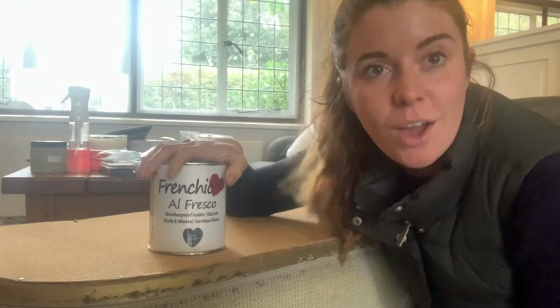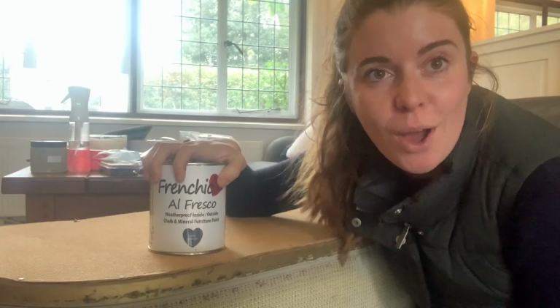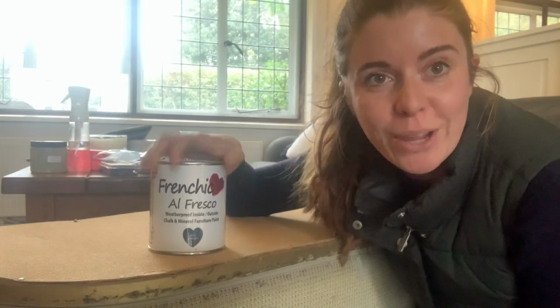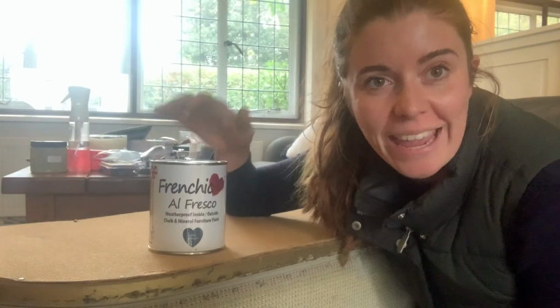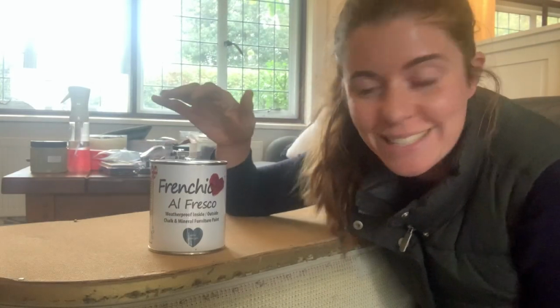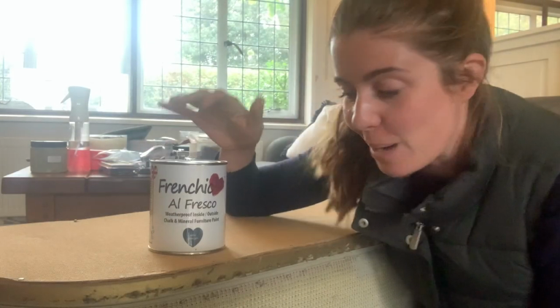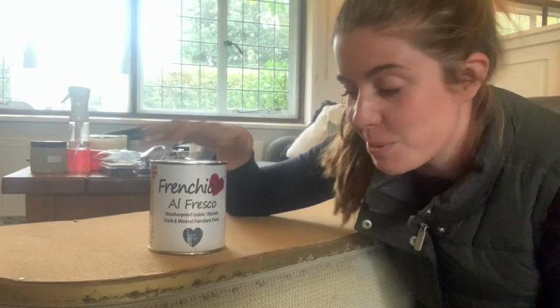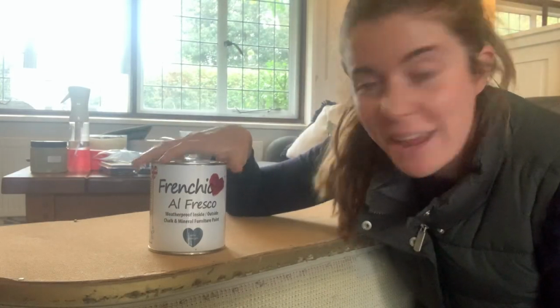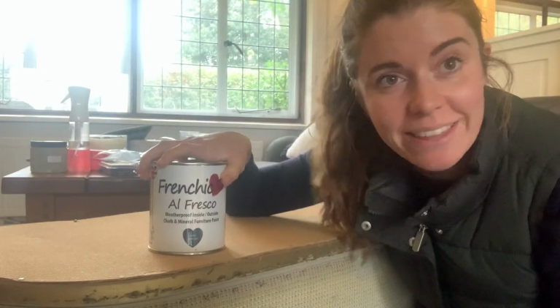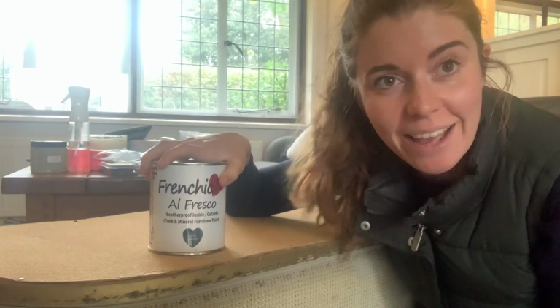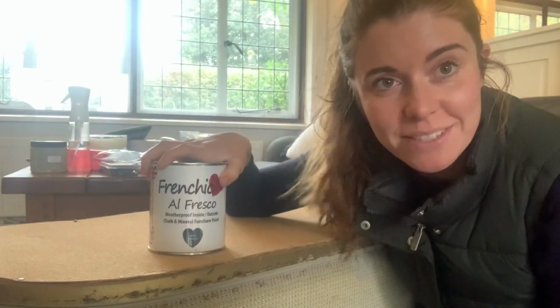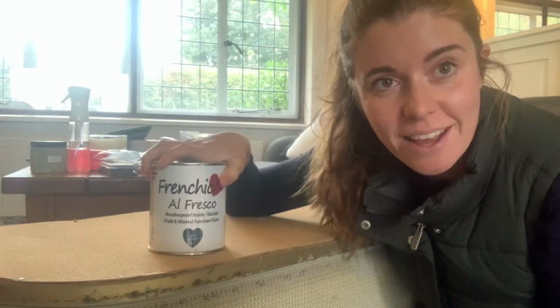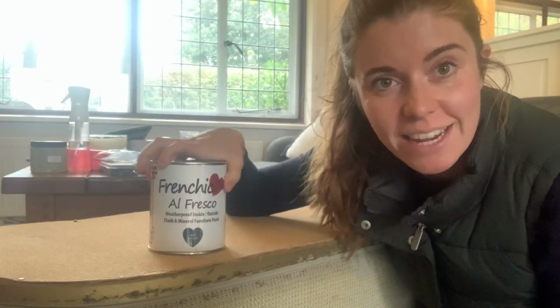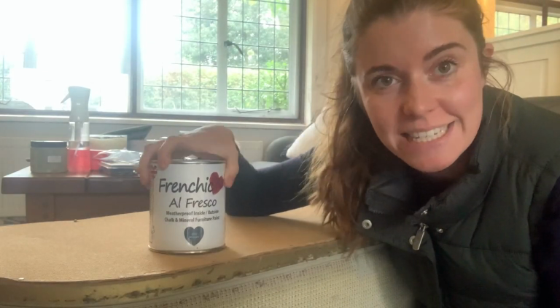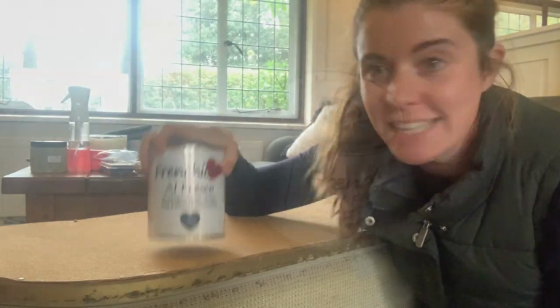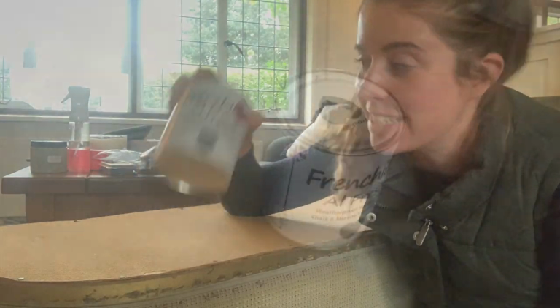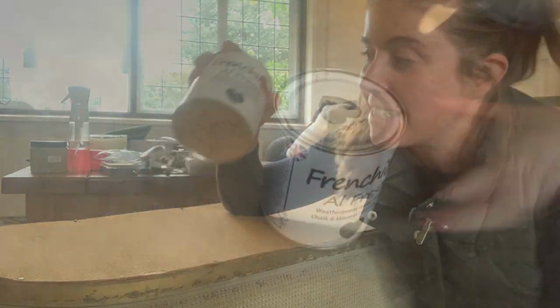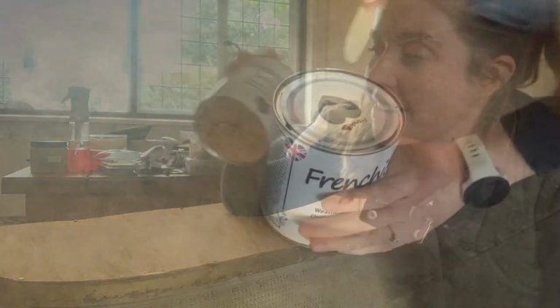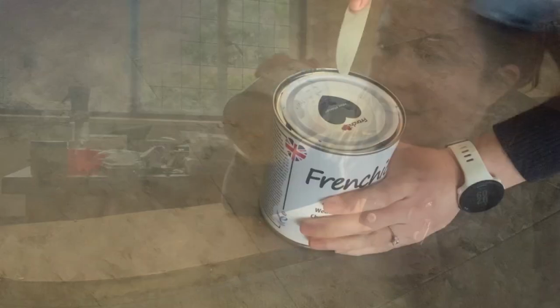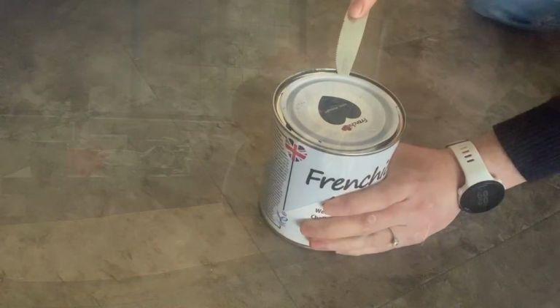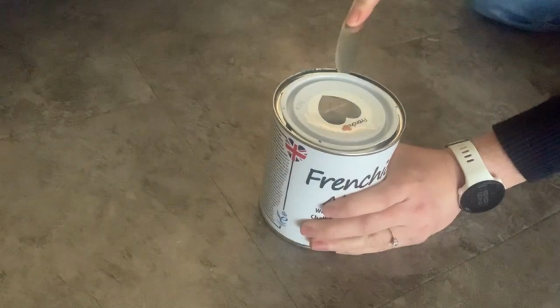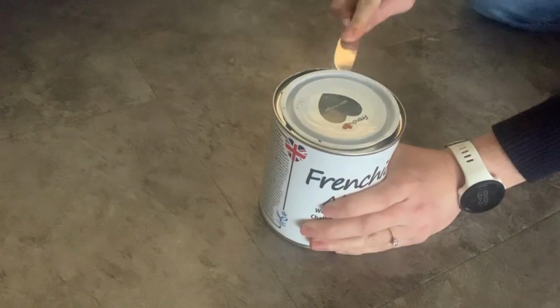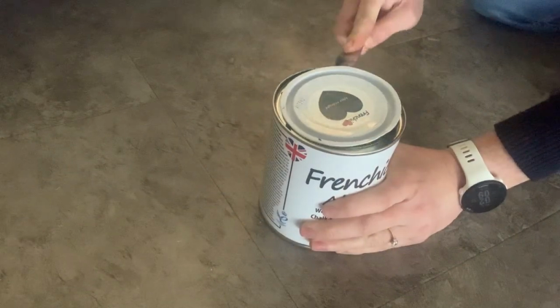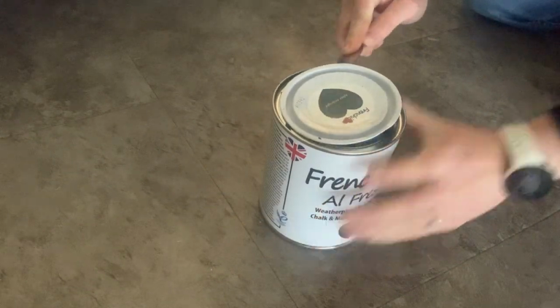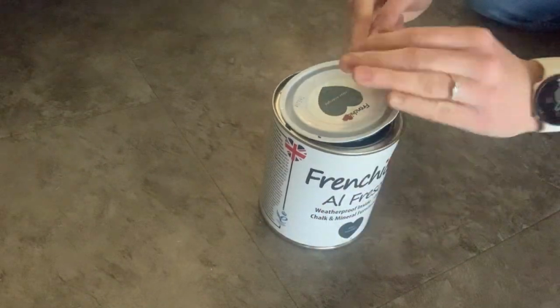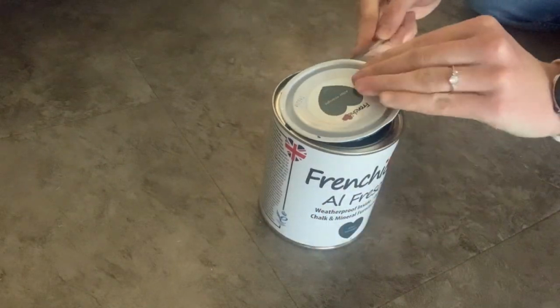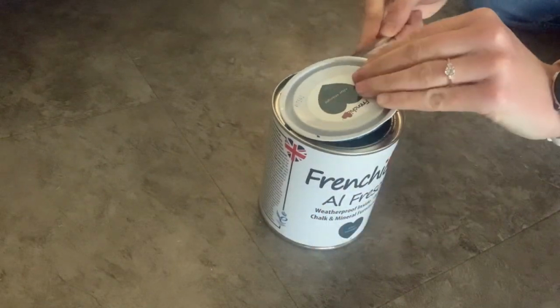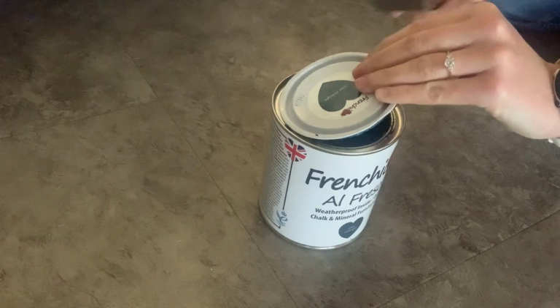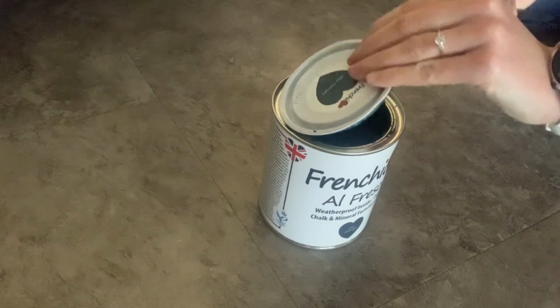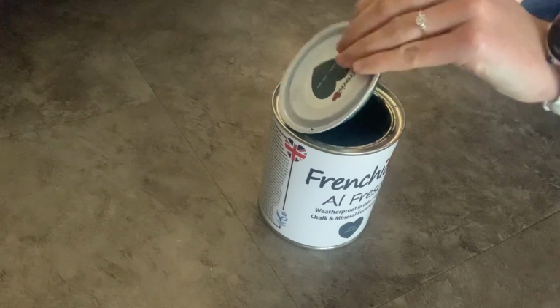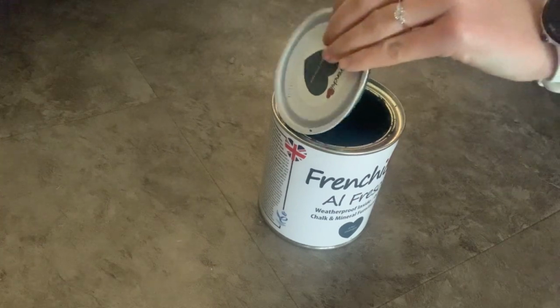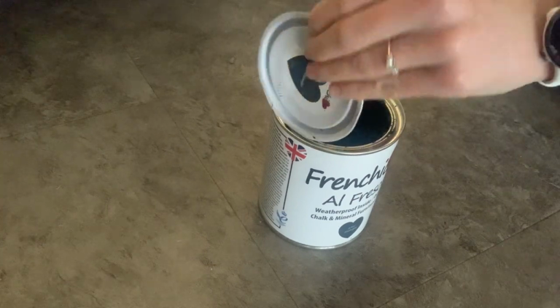Okay, time to paint the outside. This is the colour After Midnight by Frenchique.